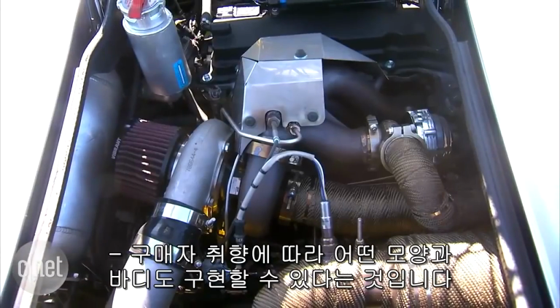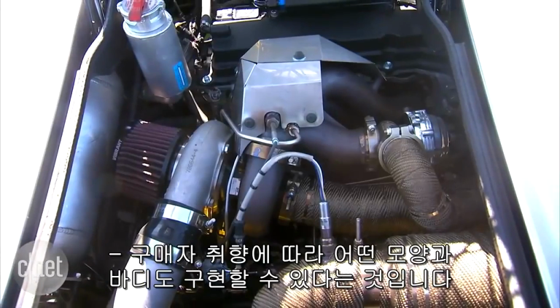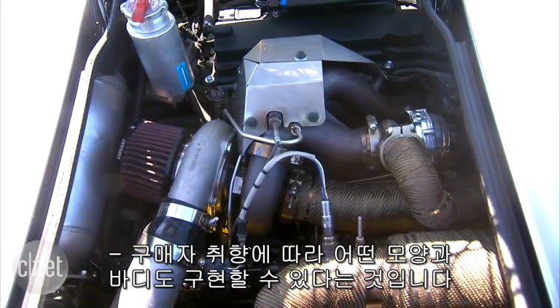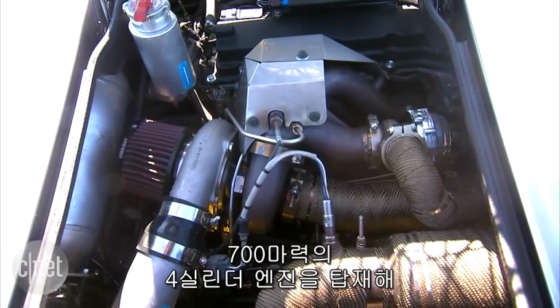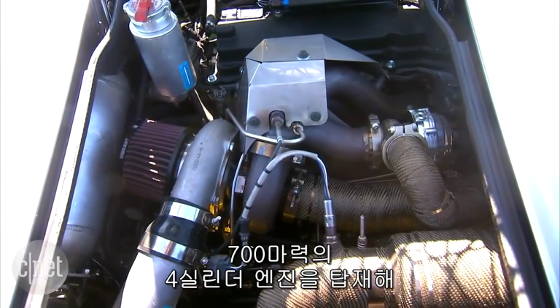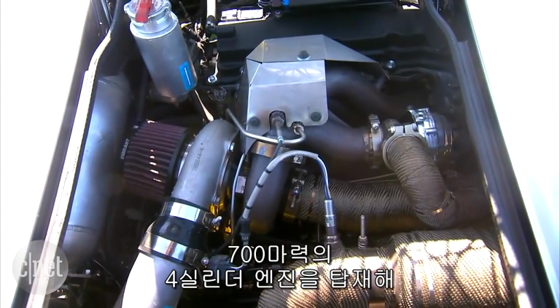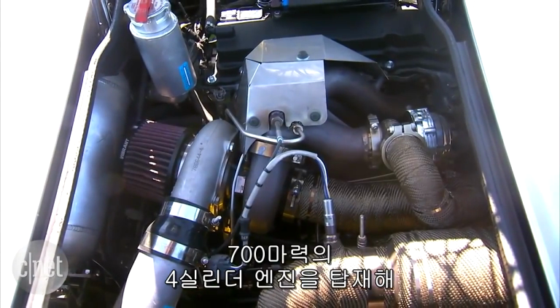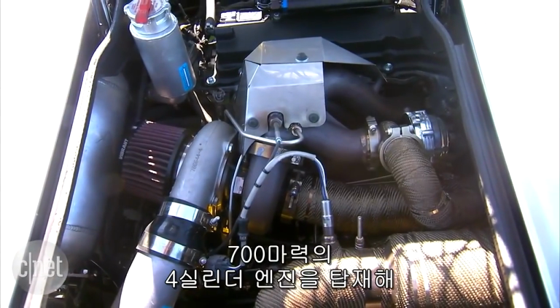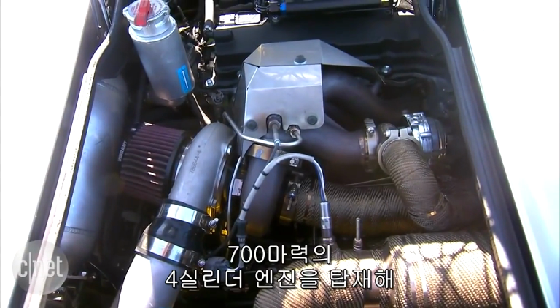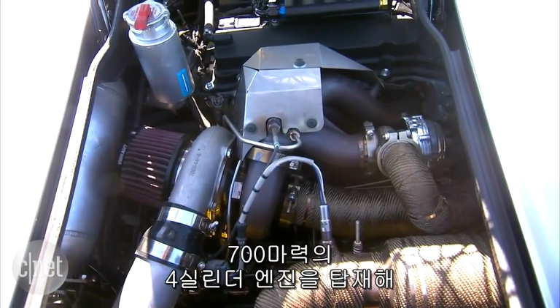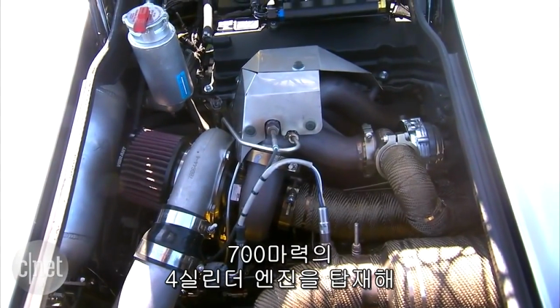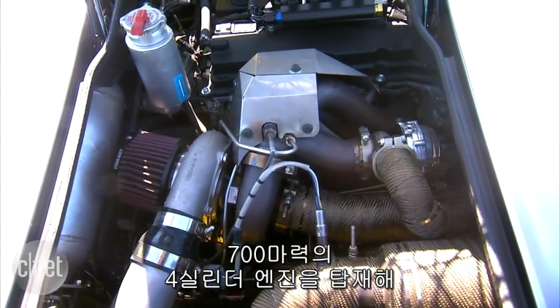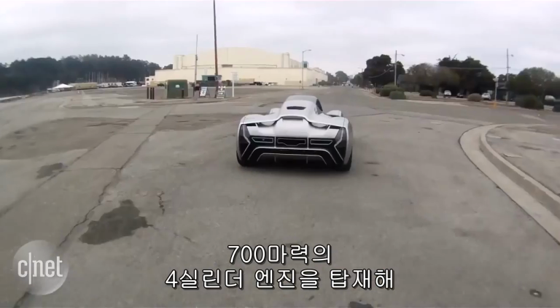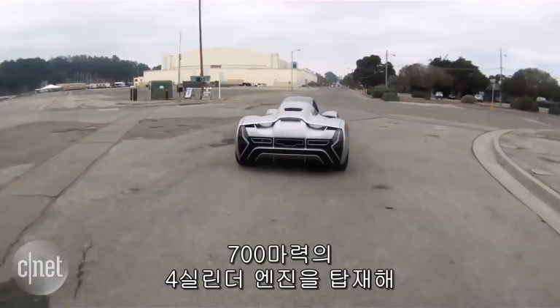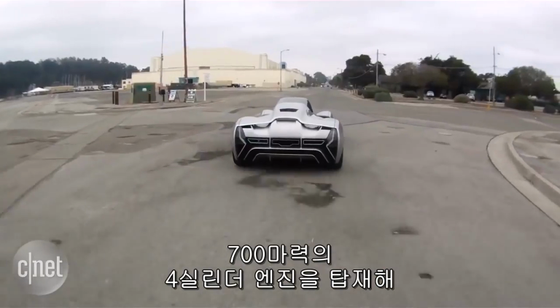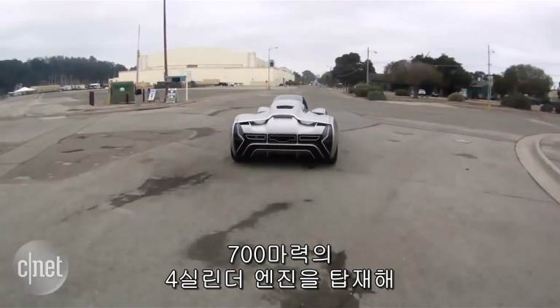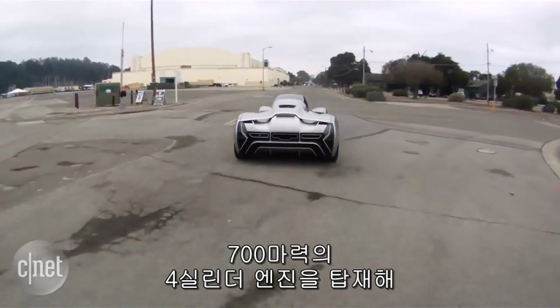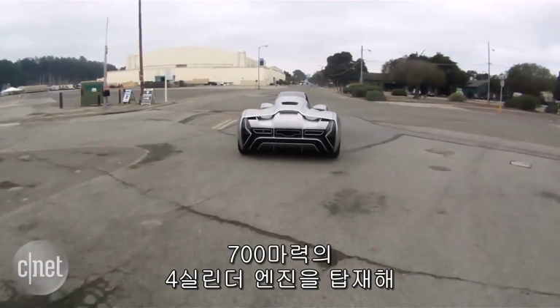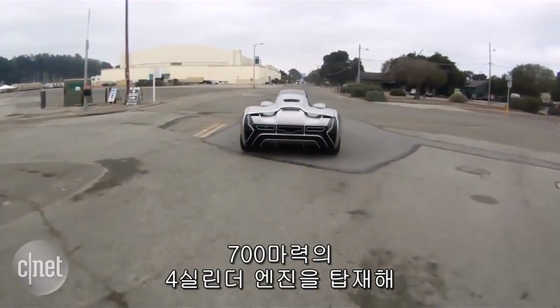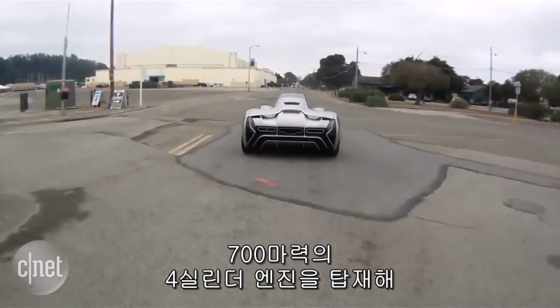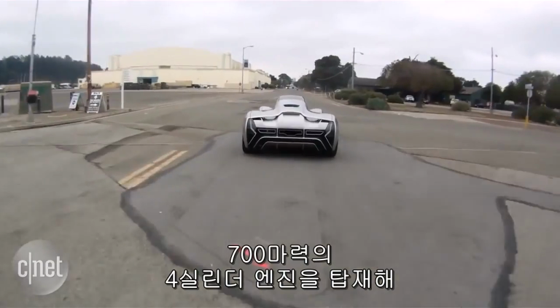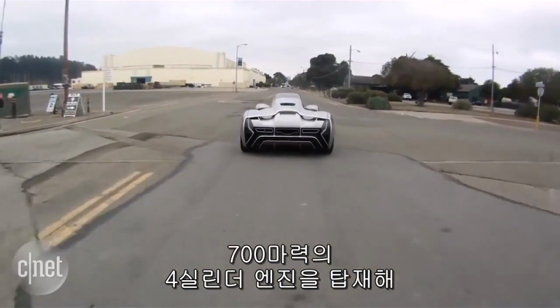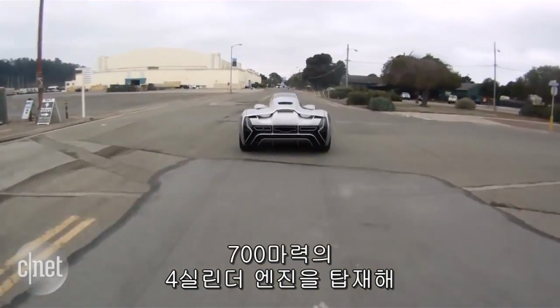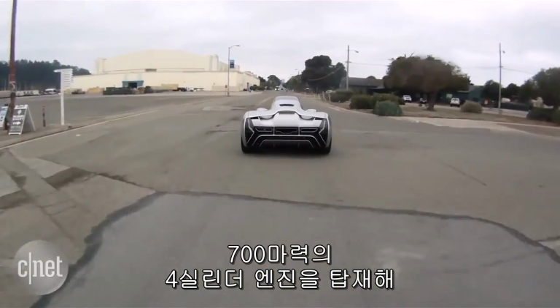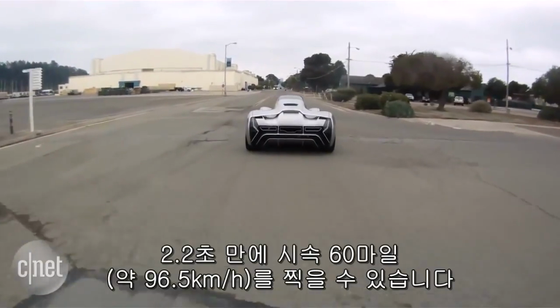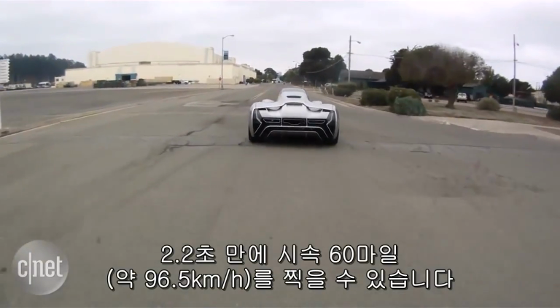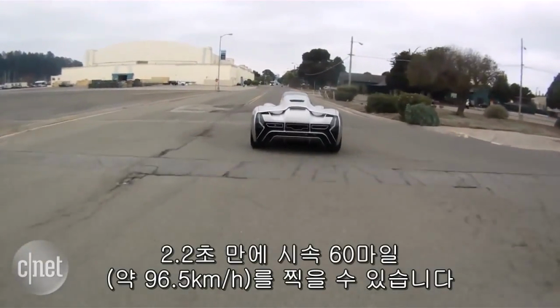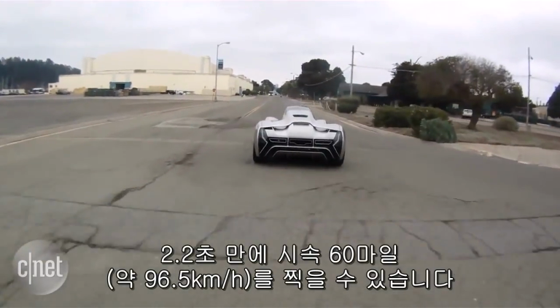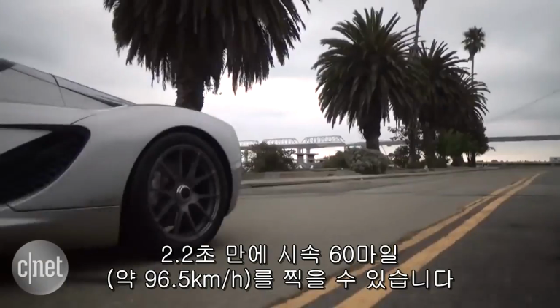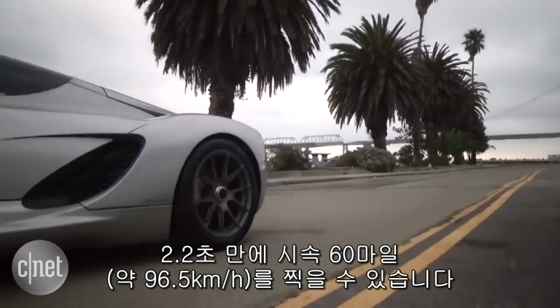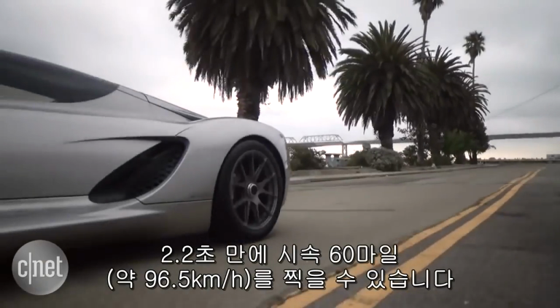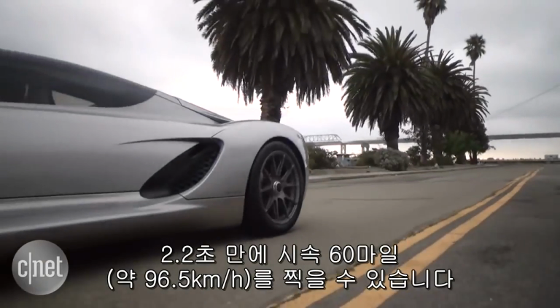With a 700 horsepower four-cylinder engine, it can hit 60 miles an hour in just 2.2 seconds.